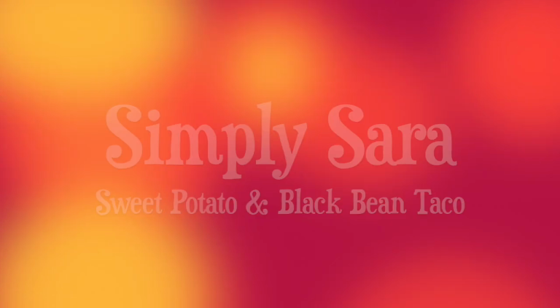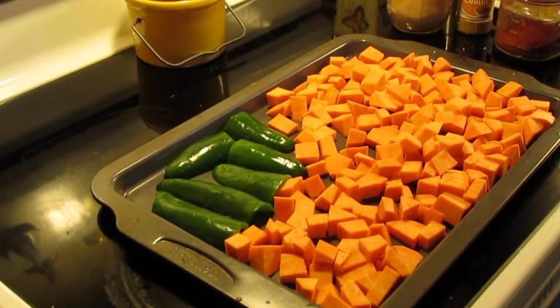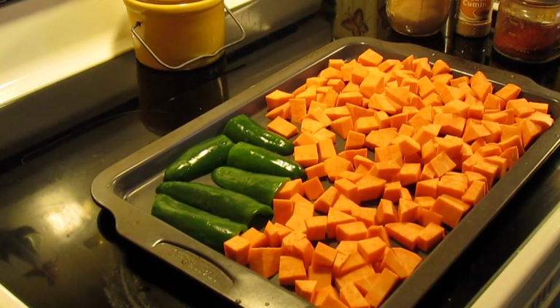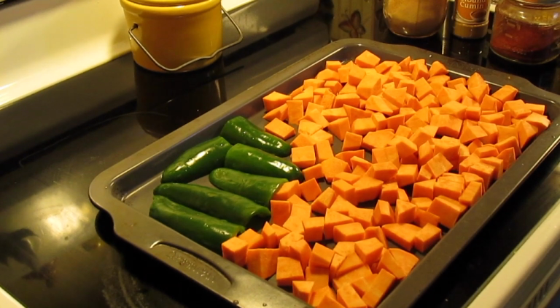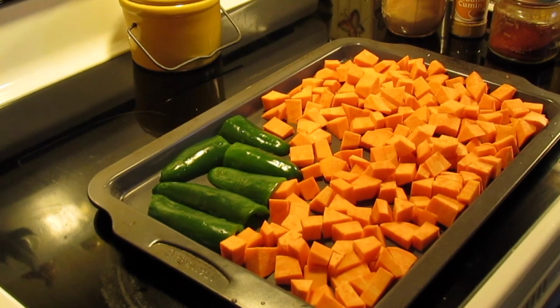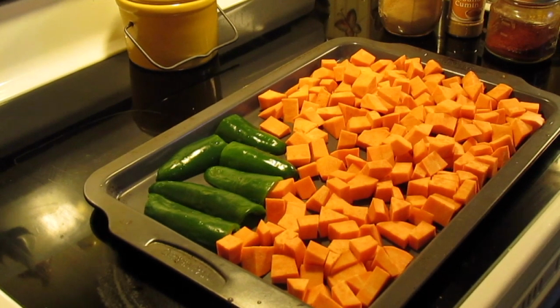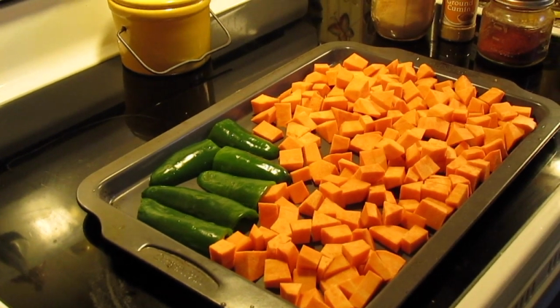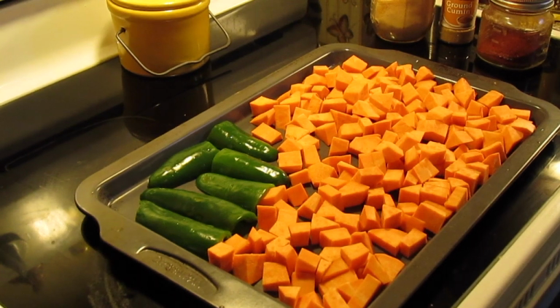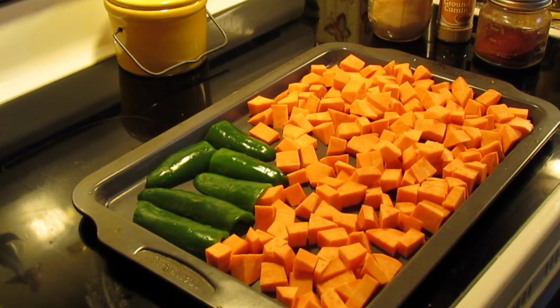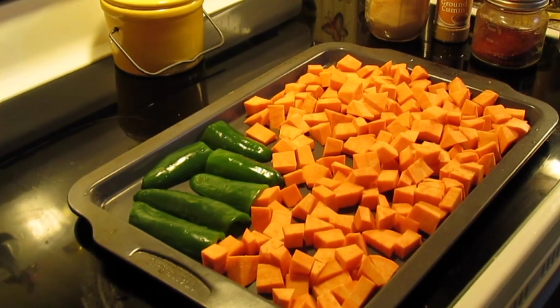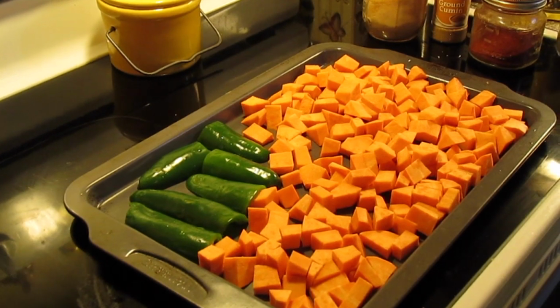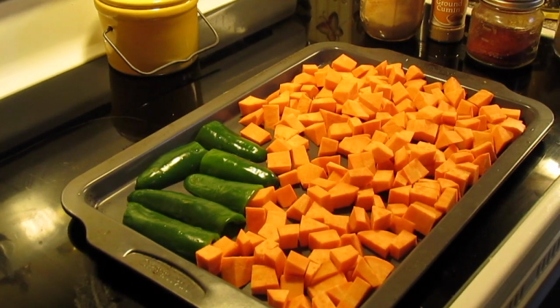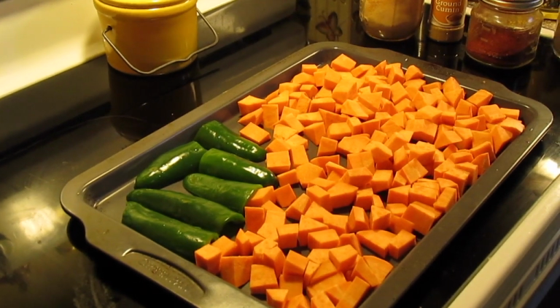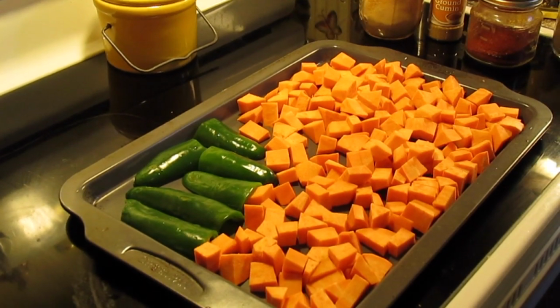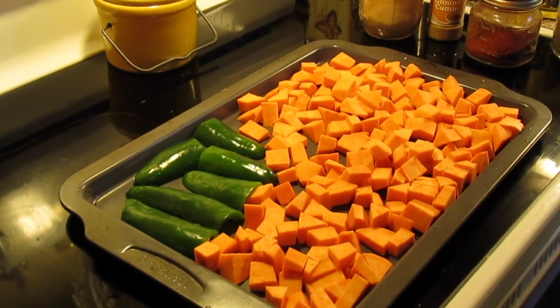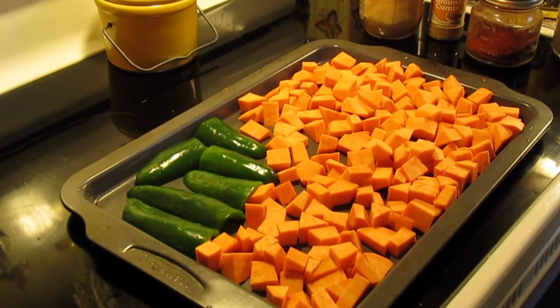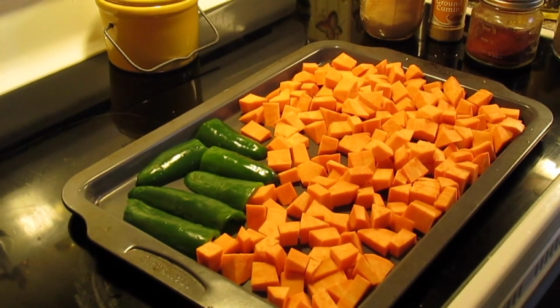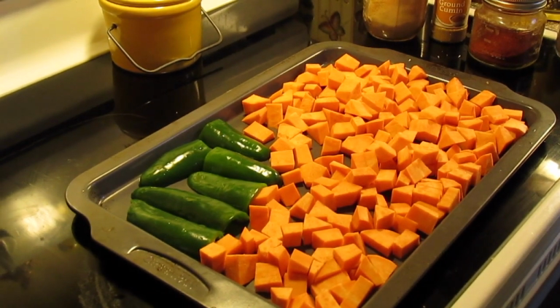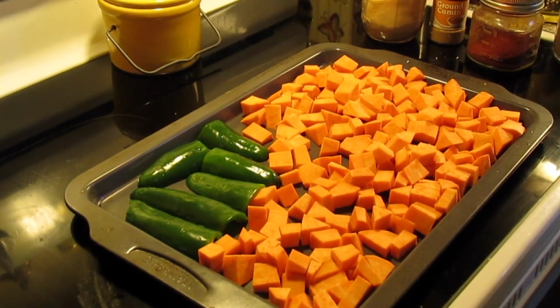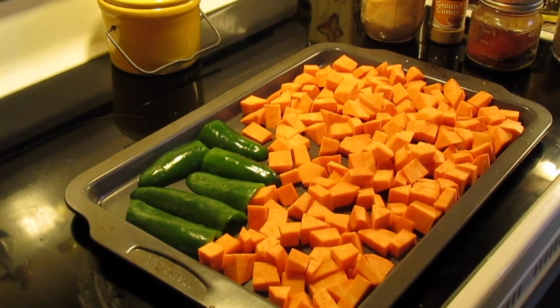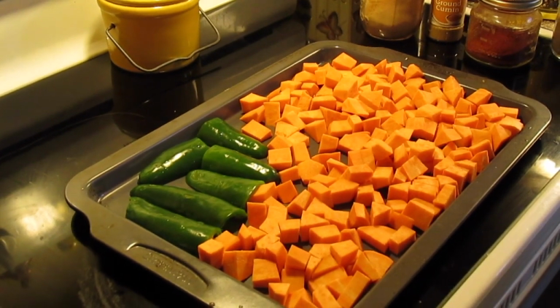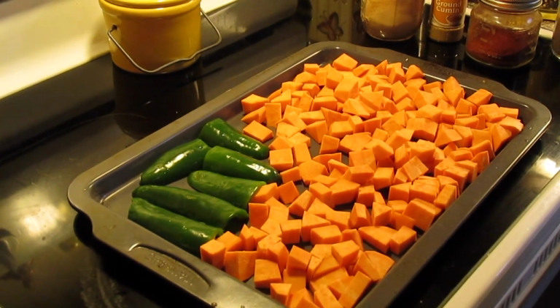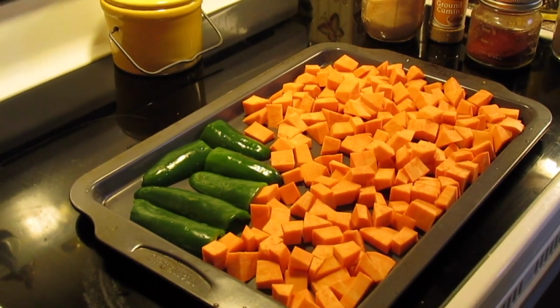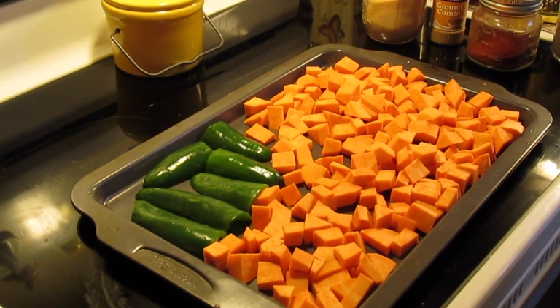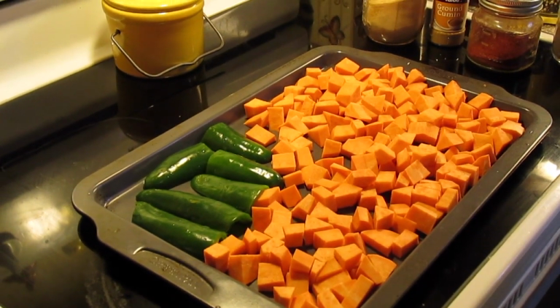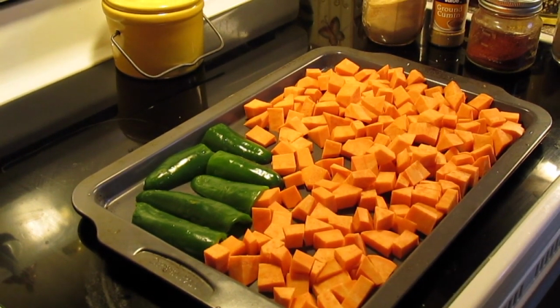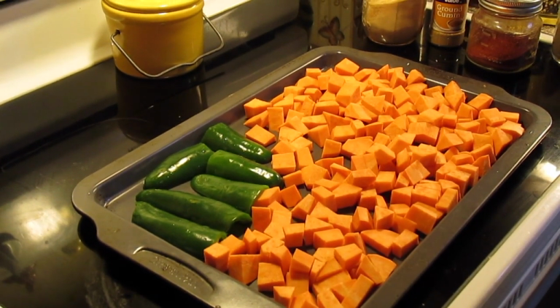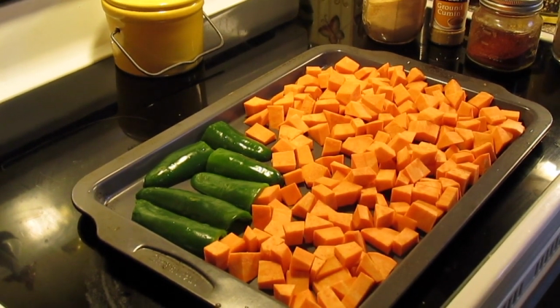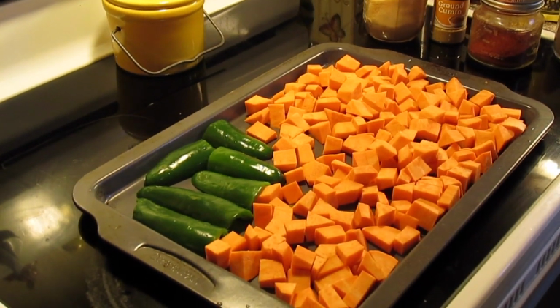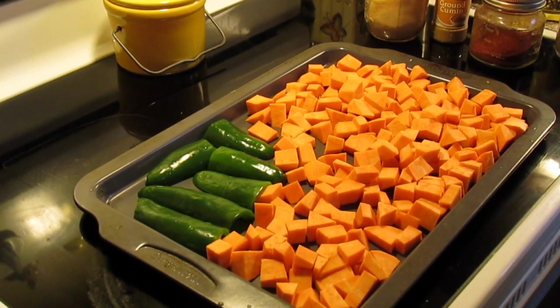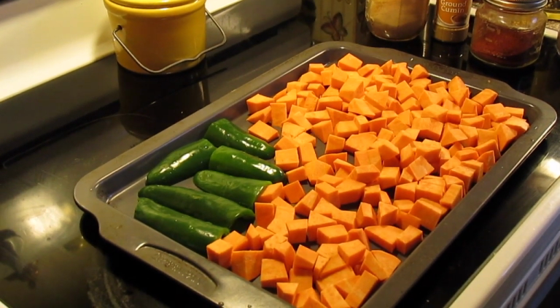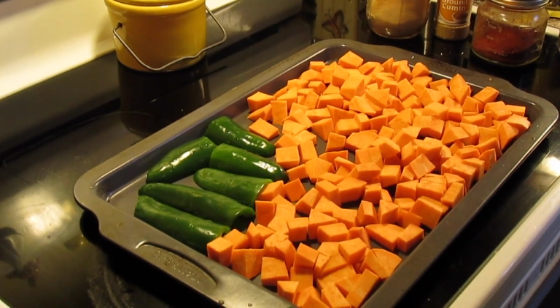Welcome to another episode with Simply Sarah. Today on the show, we're going to make sweet potato and black bean tacos.